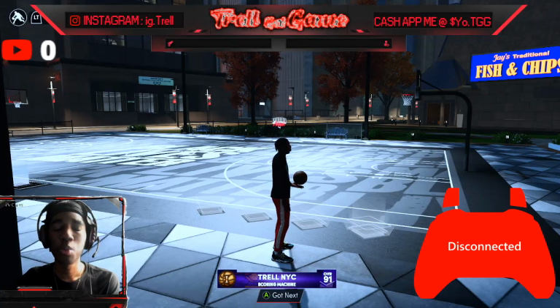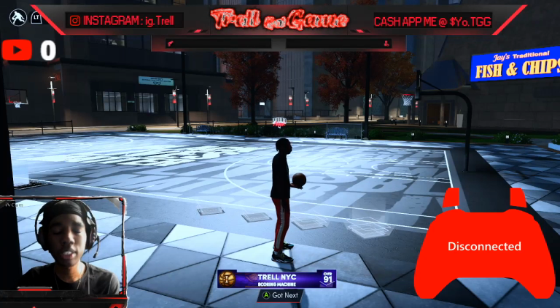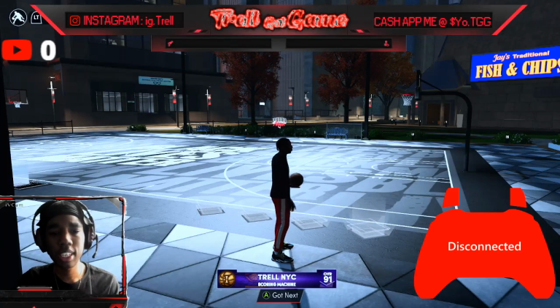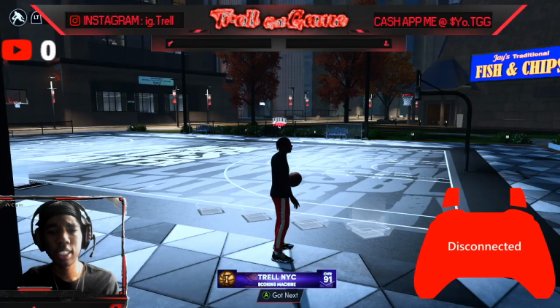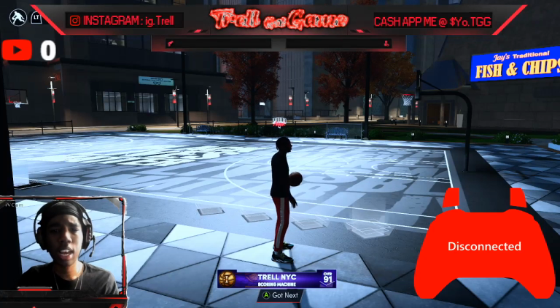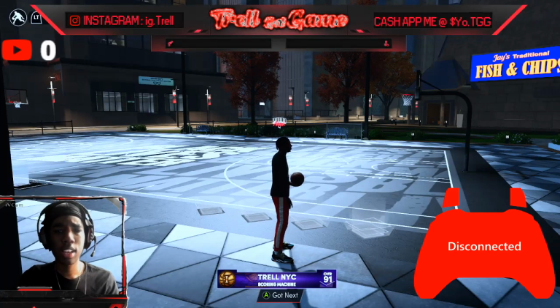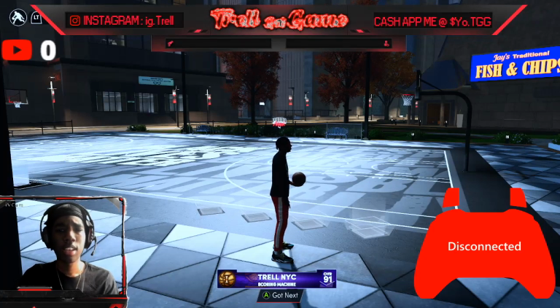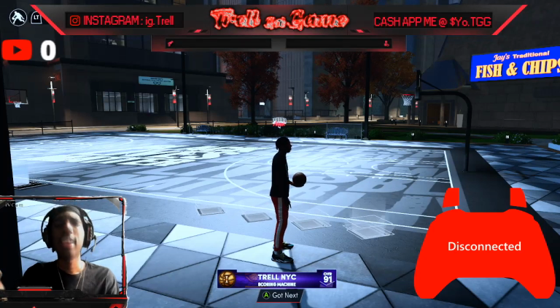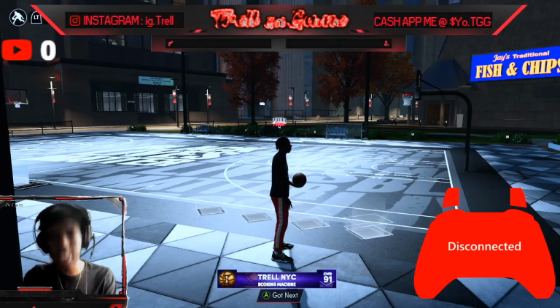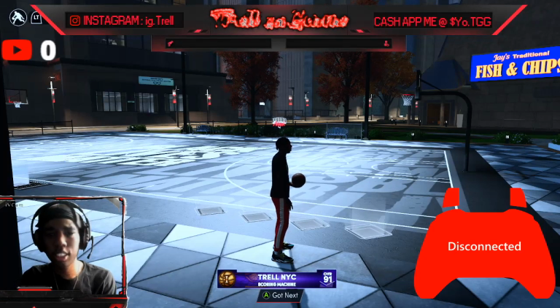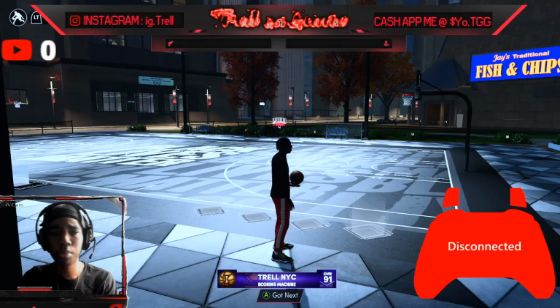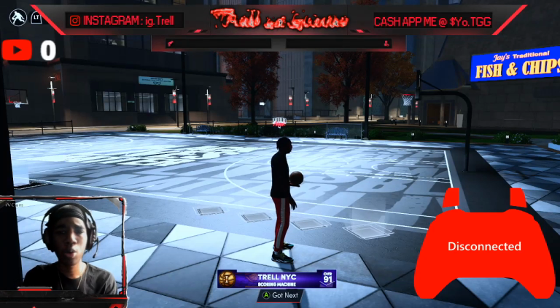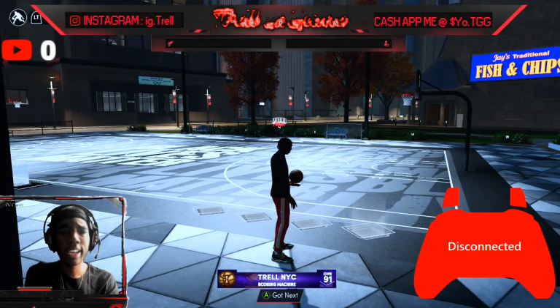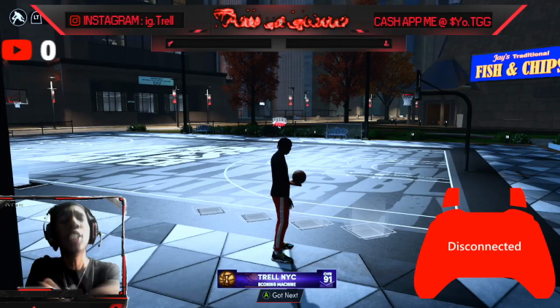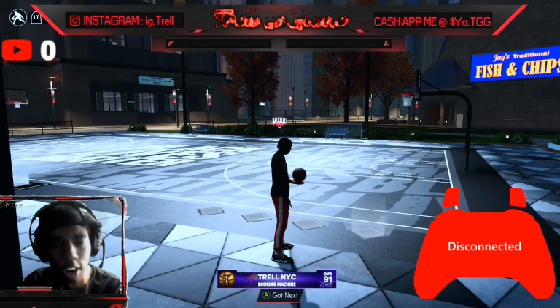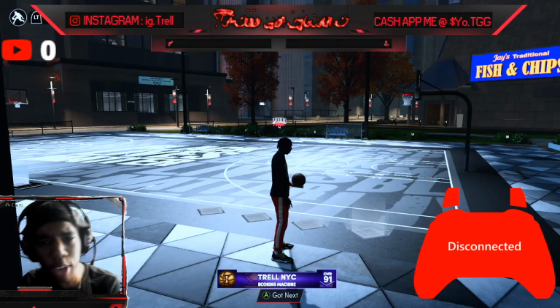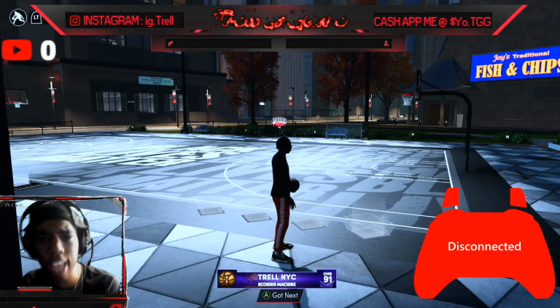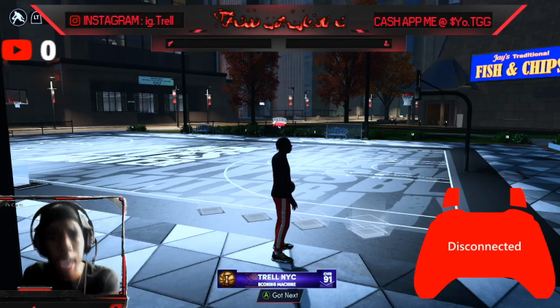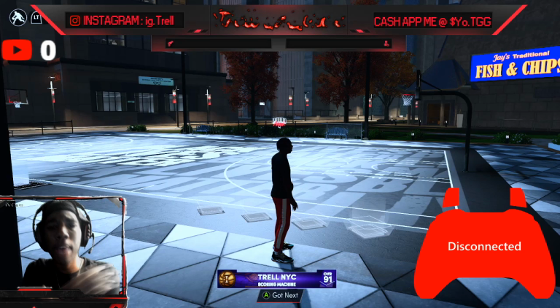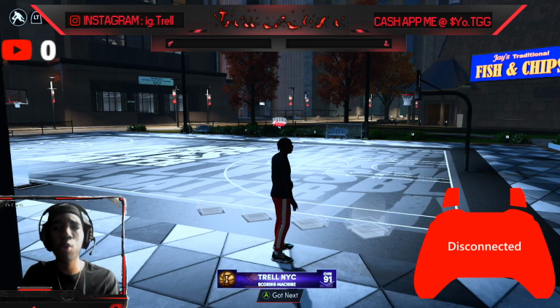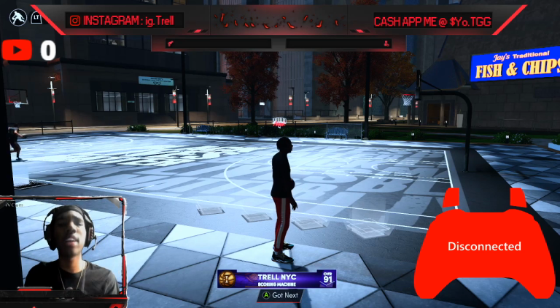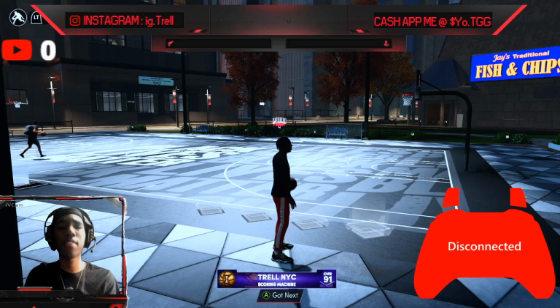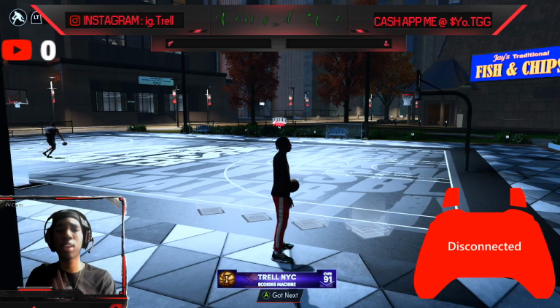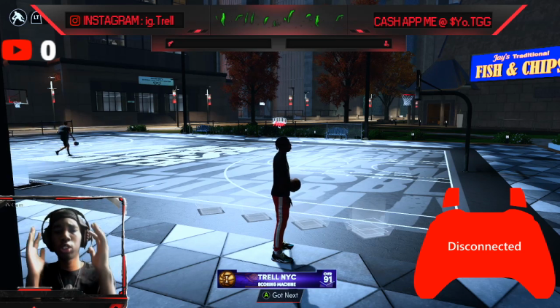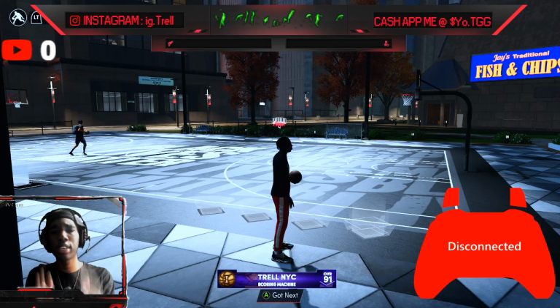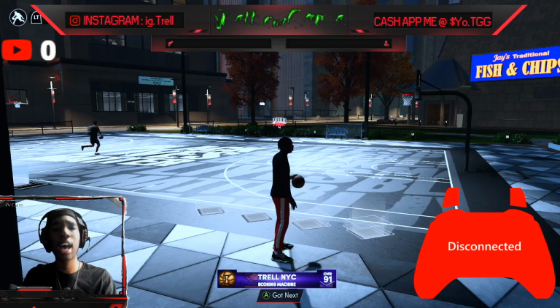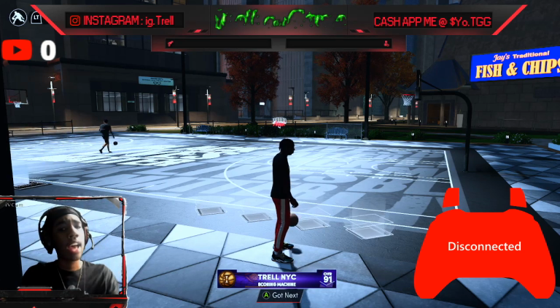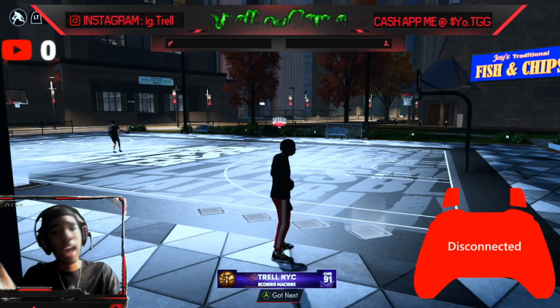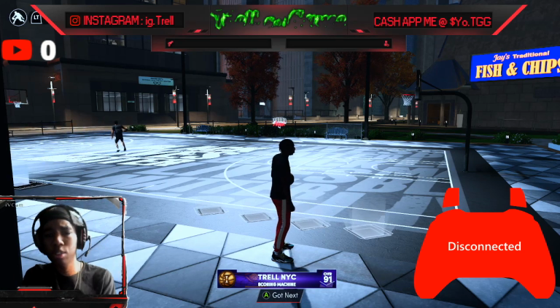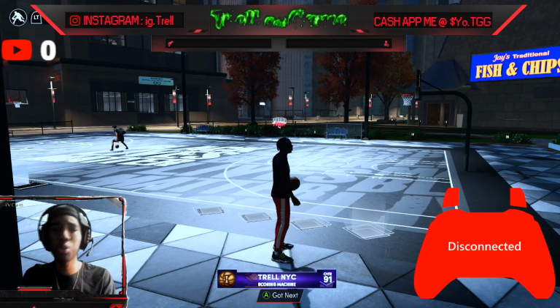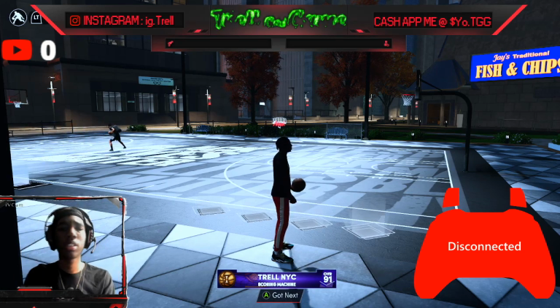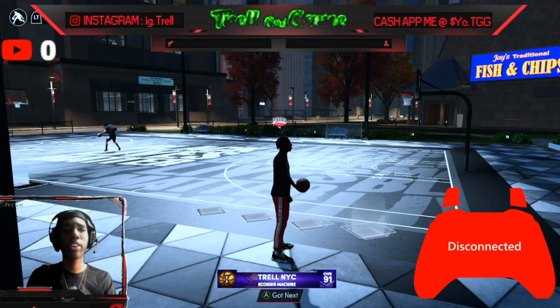What's good, it's your boy trial guy, back with another video showing y'all how to do the curry slide.